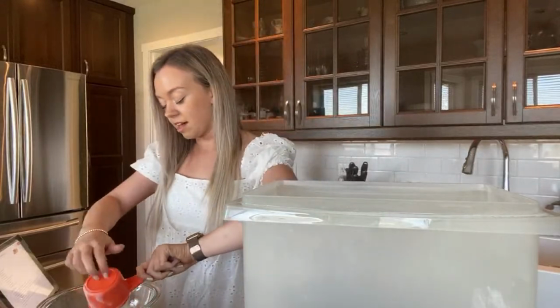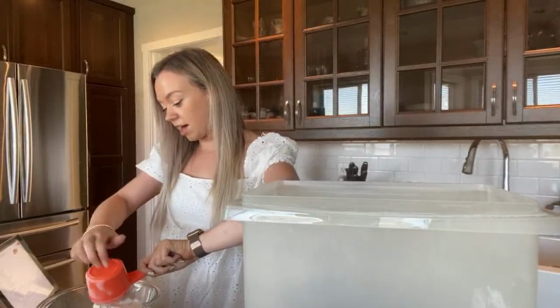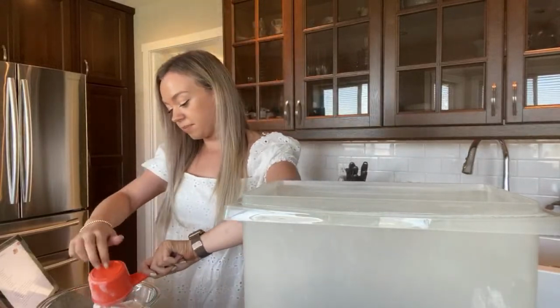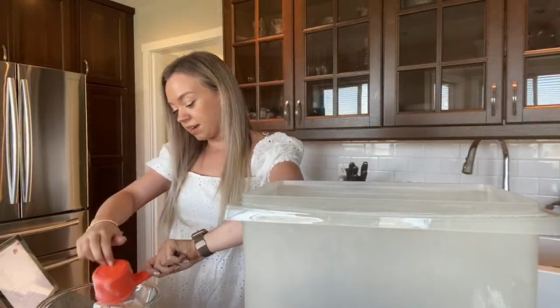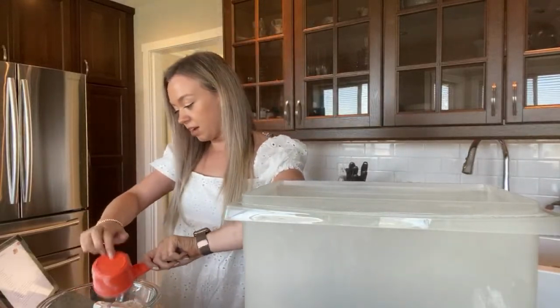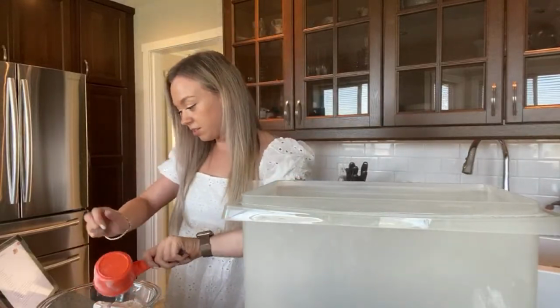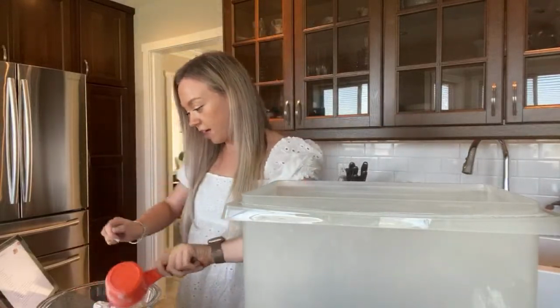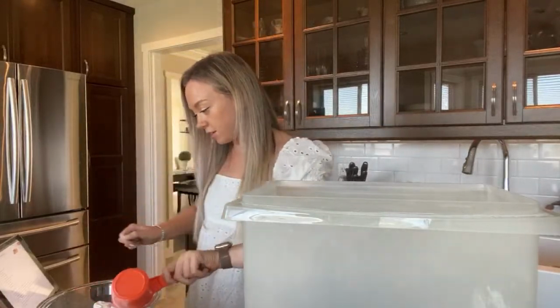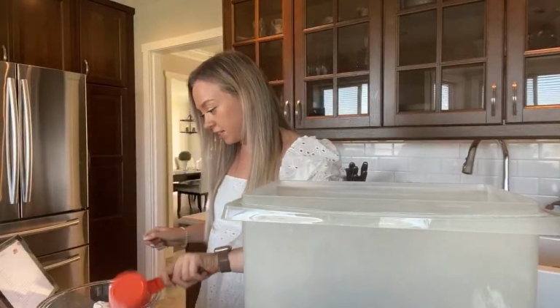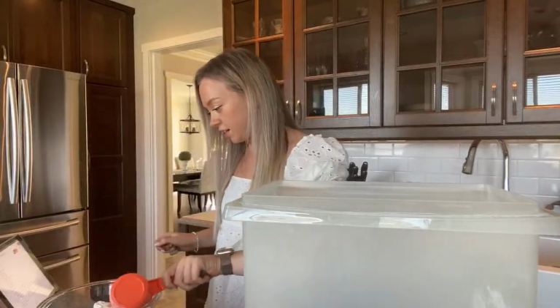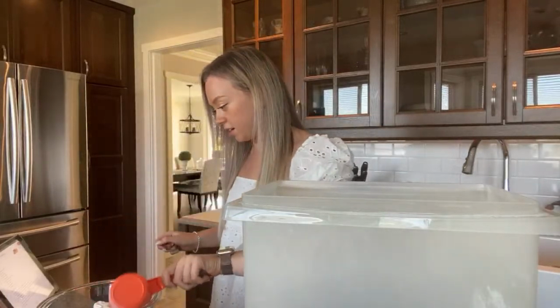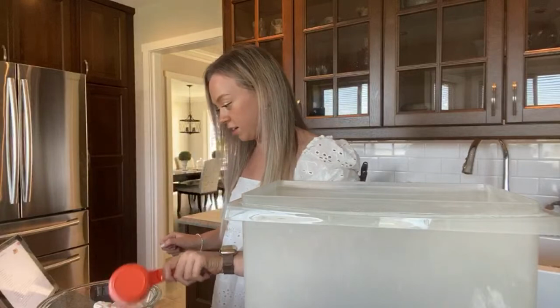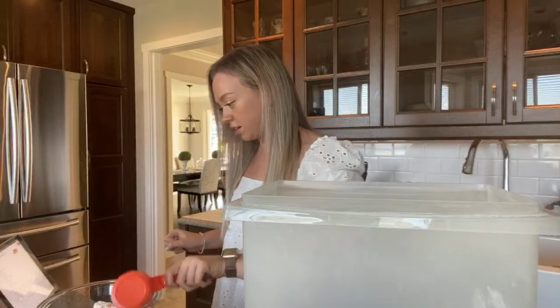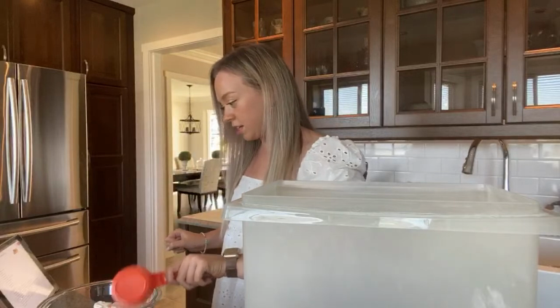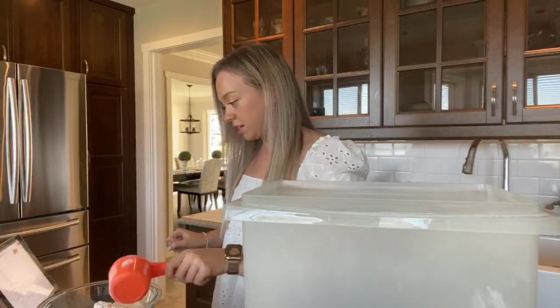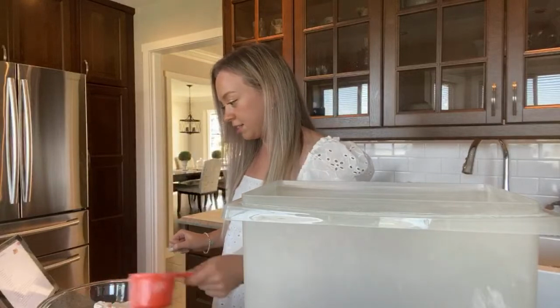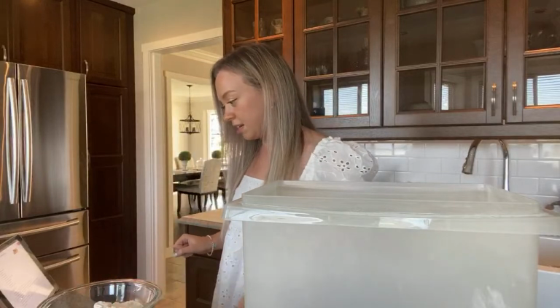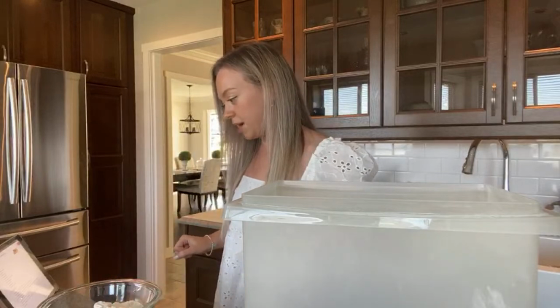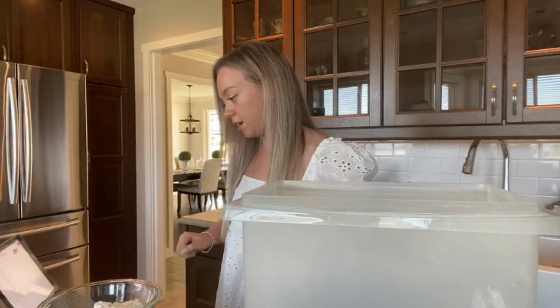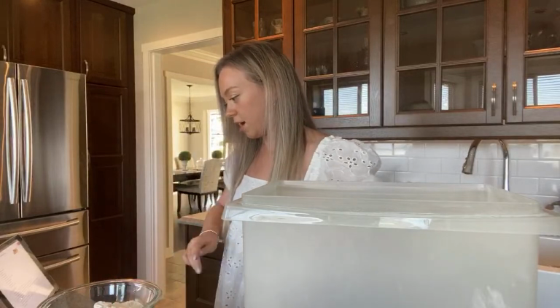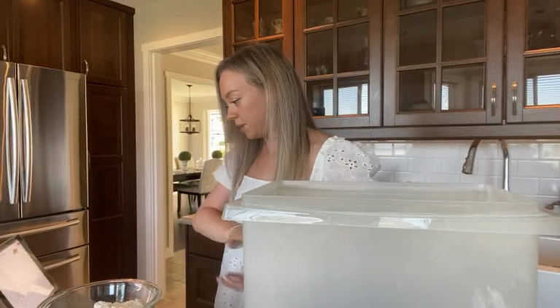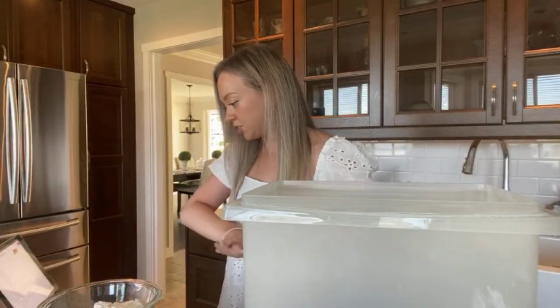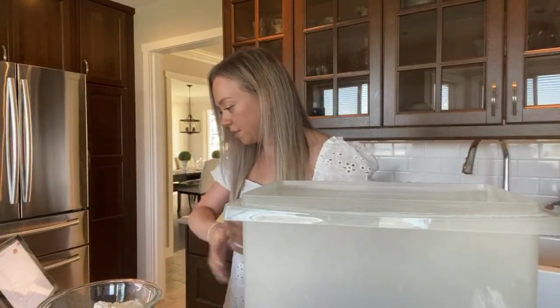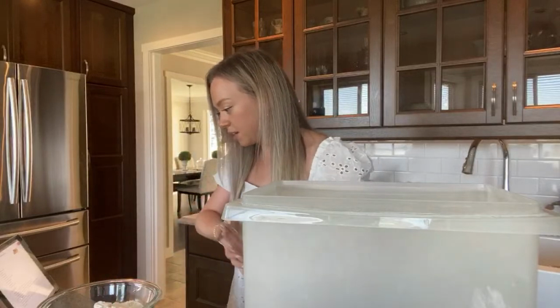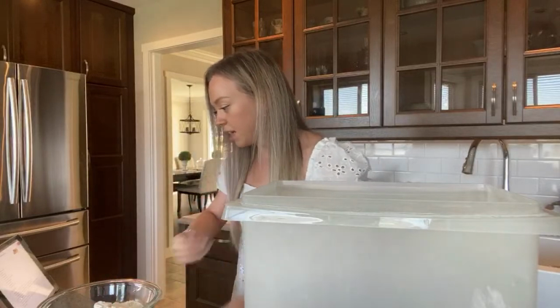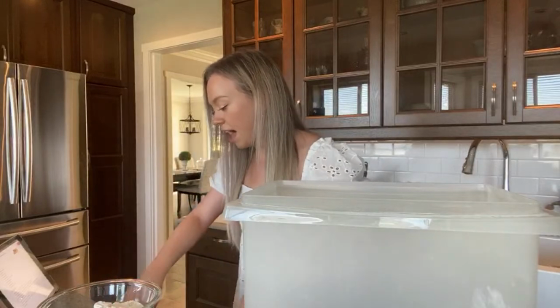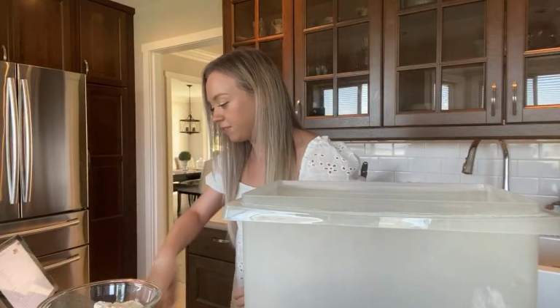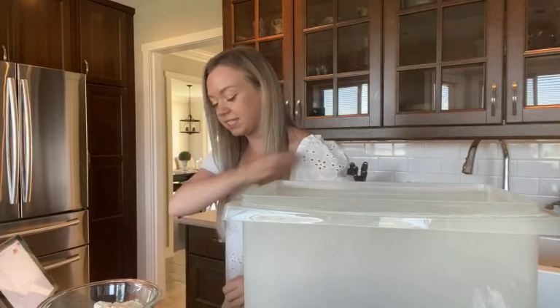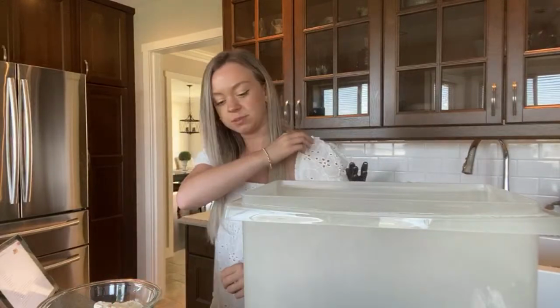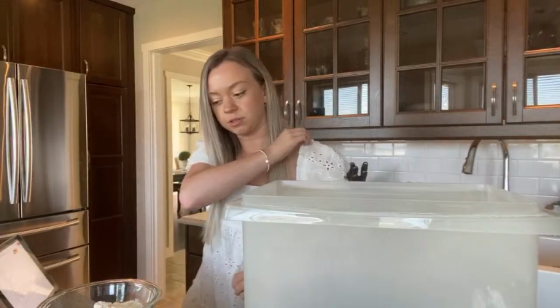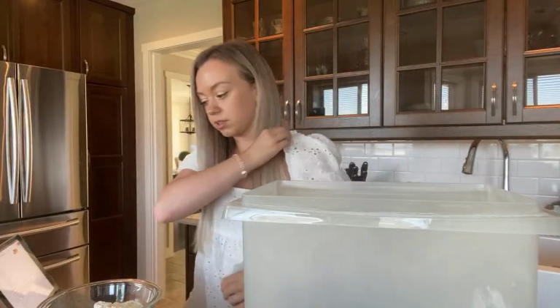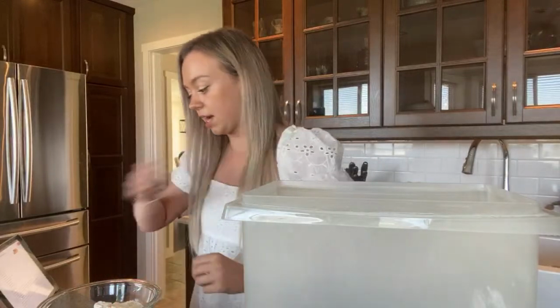Now that the flour is in here, we need cinnamon — half a teaspoon.